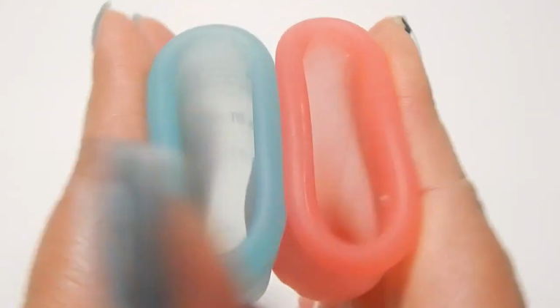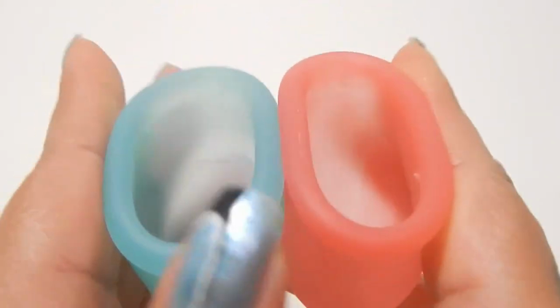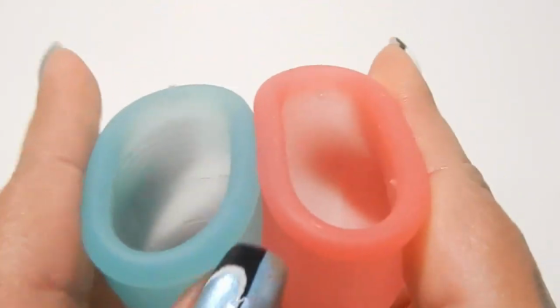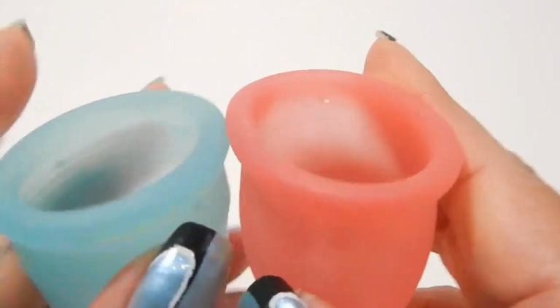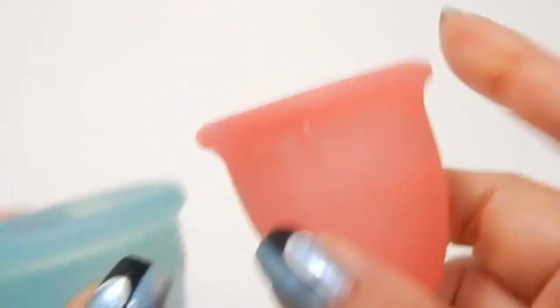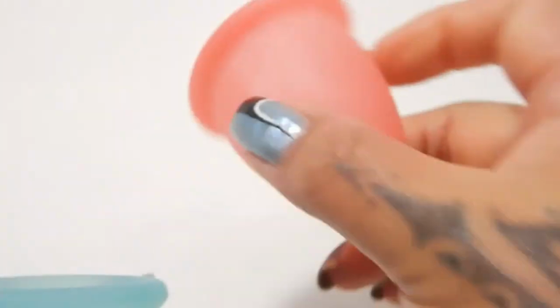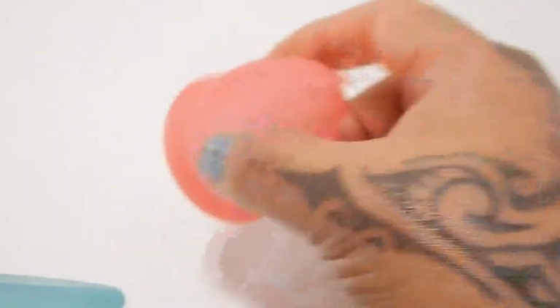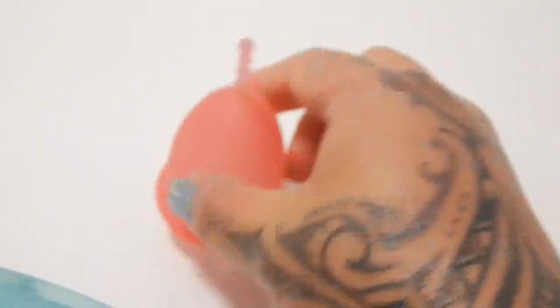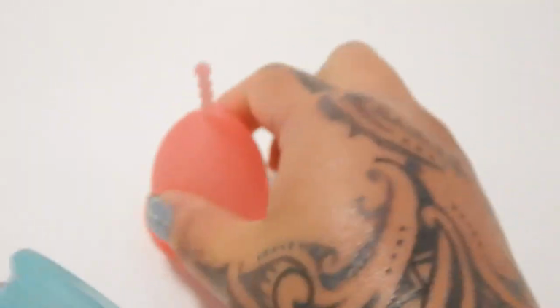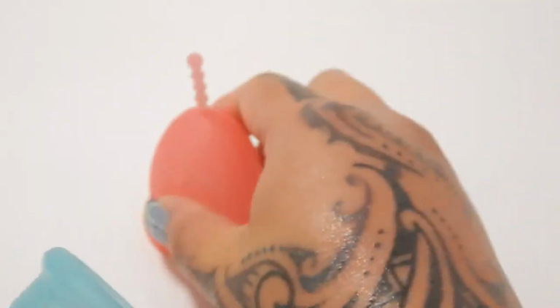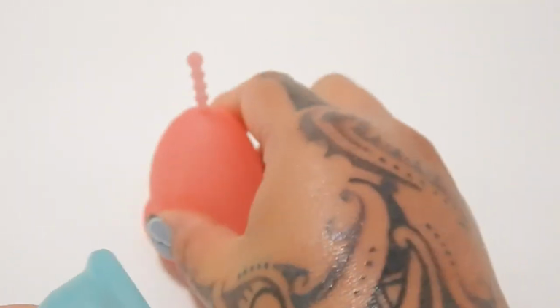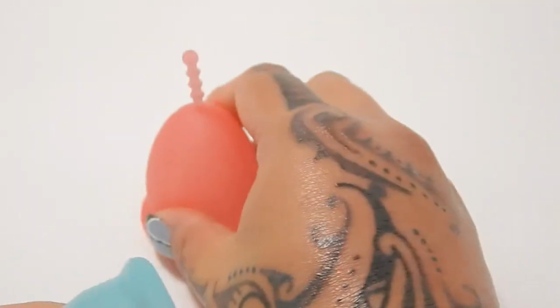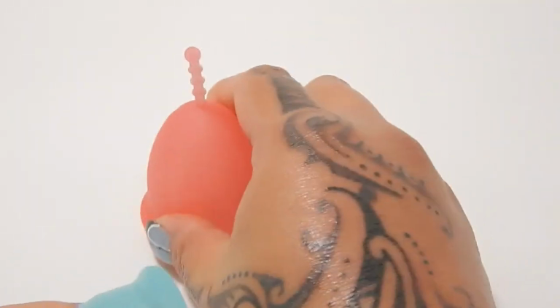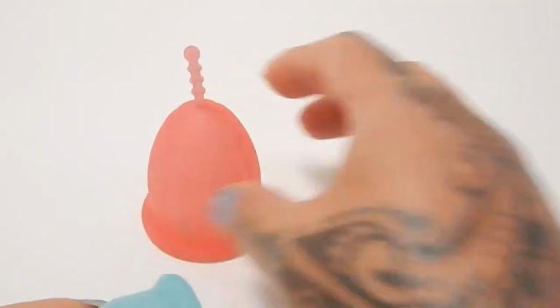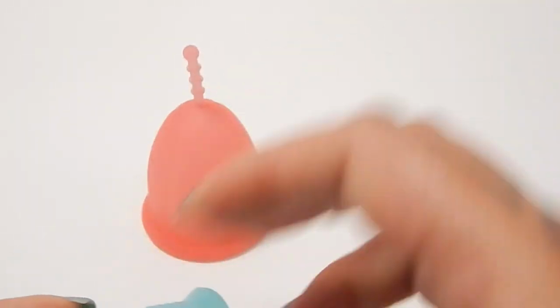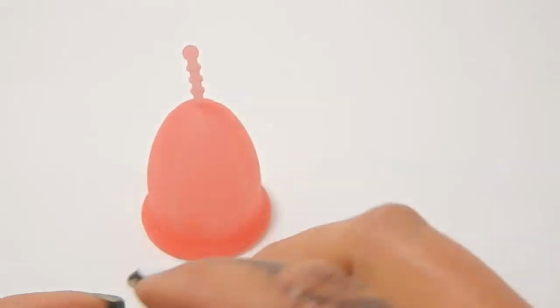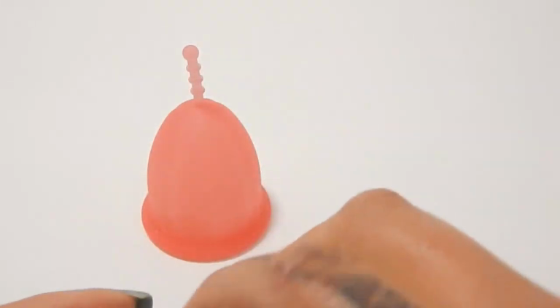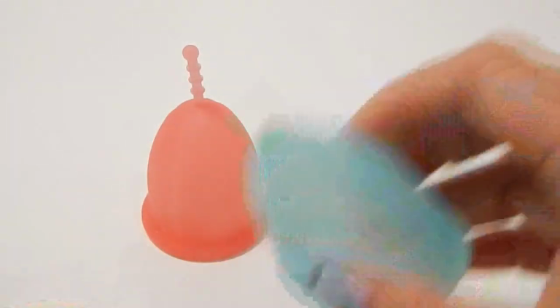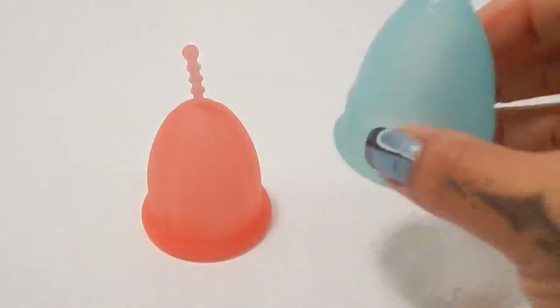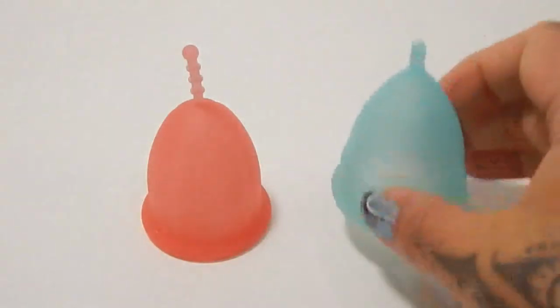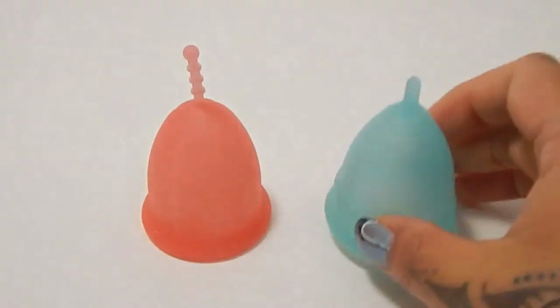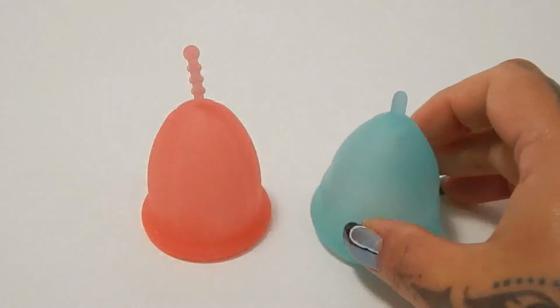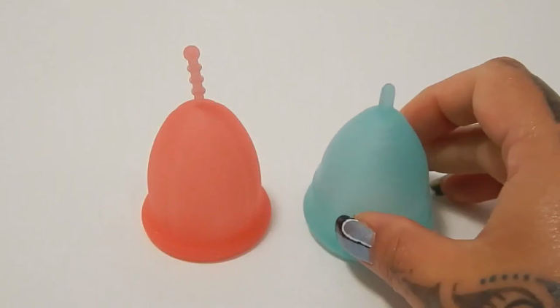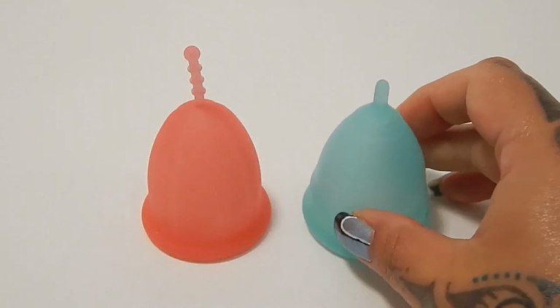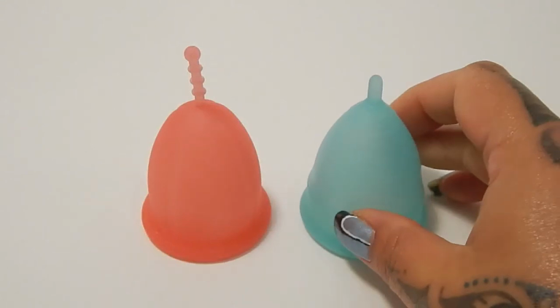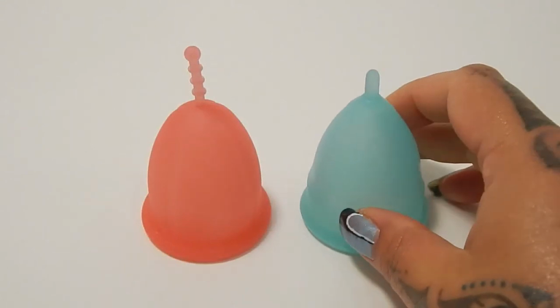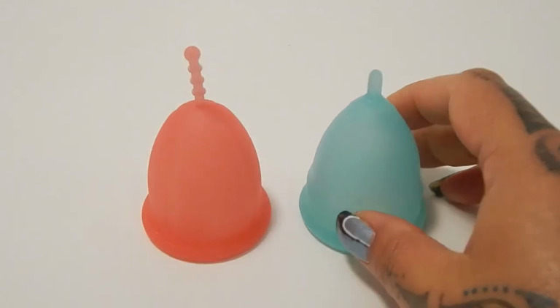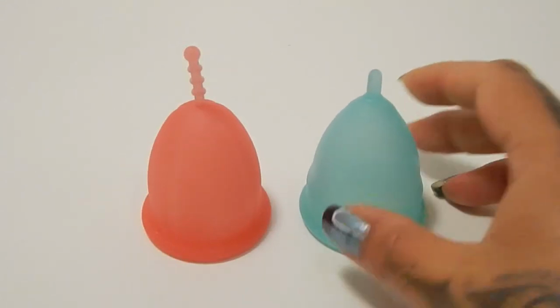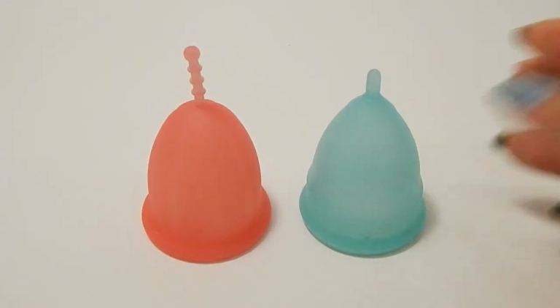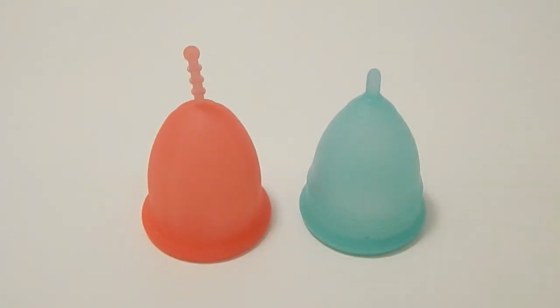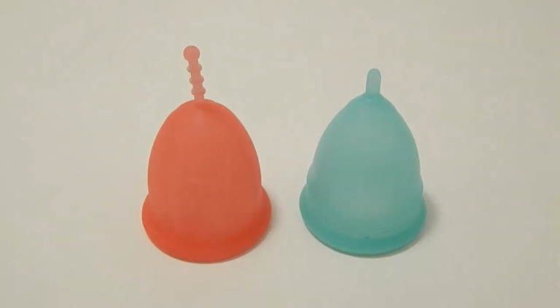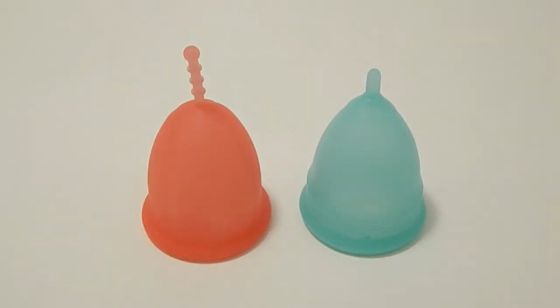And that was the Sibel Cup and the Blossom Cup, both in a size large.